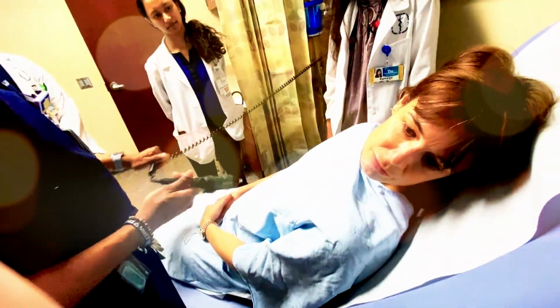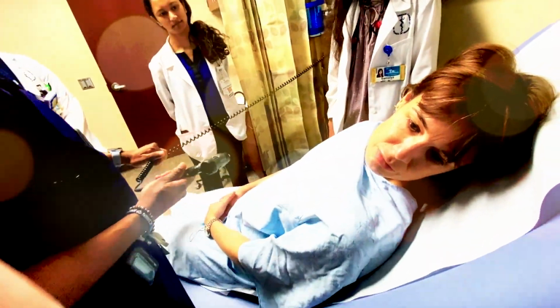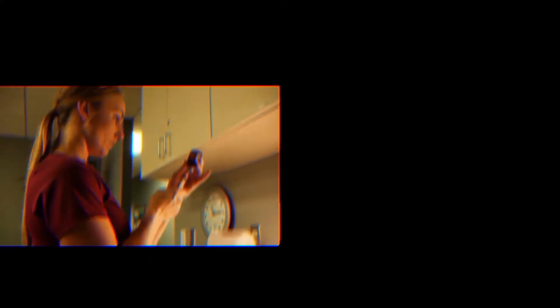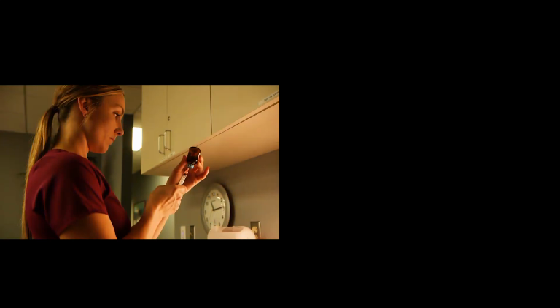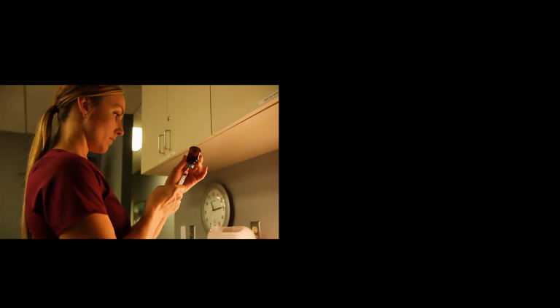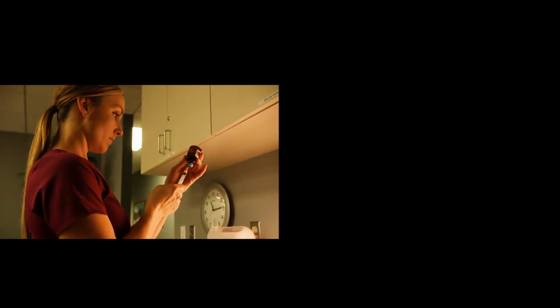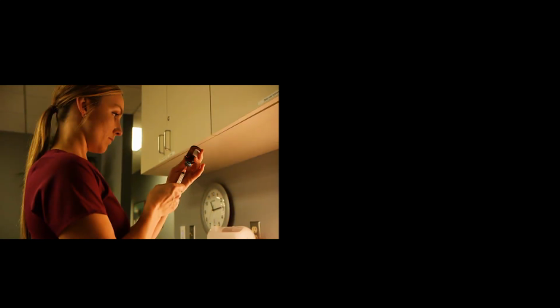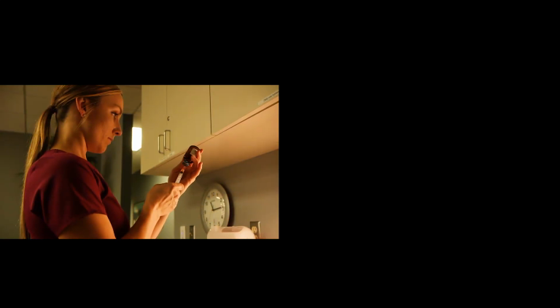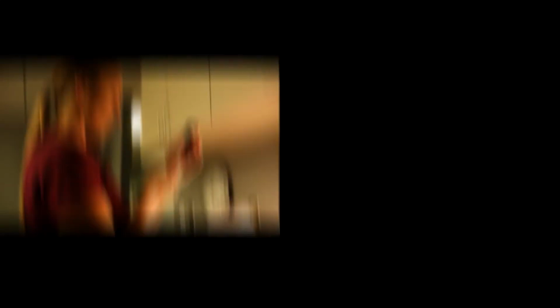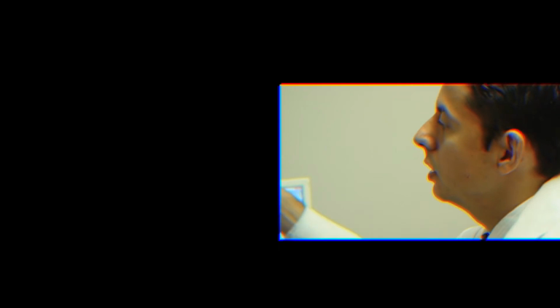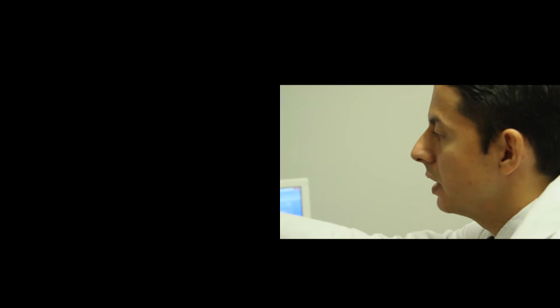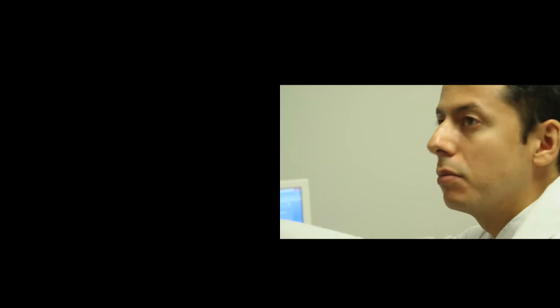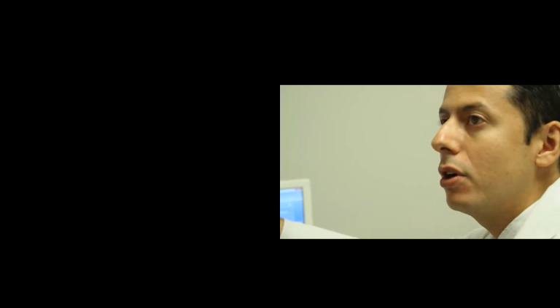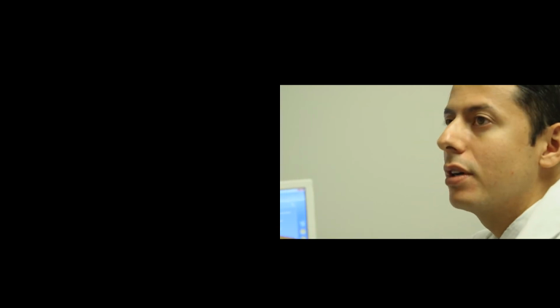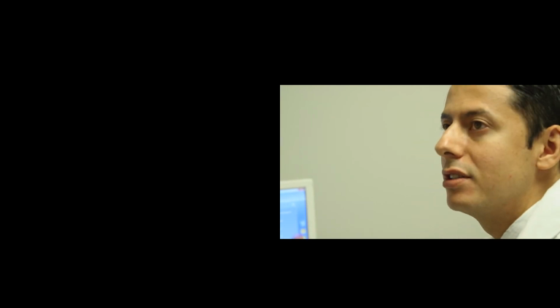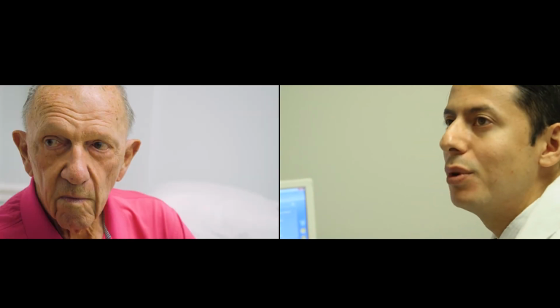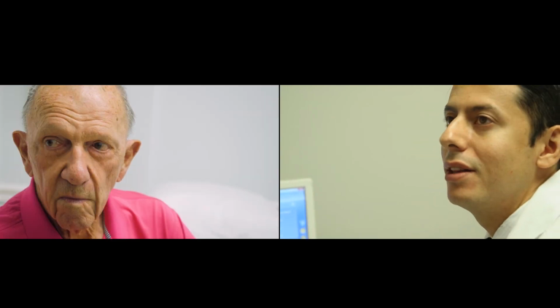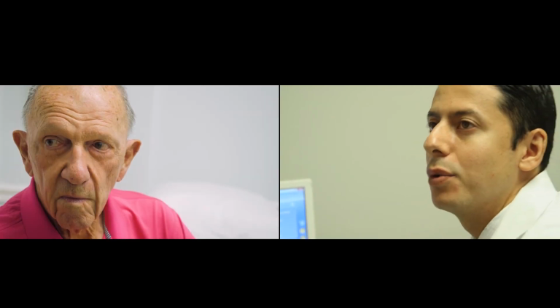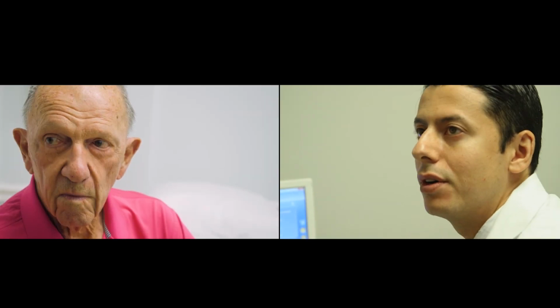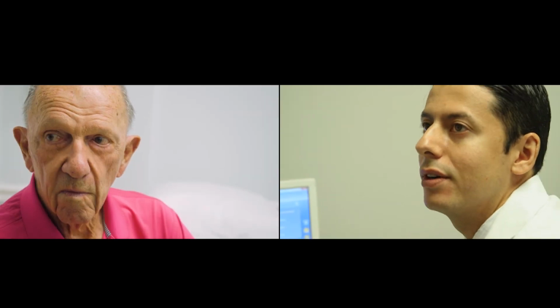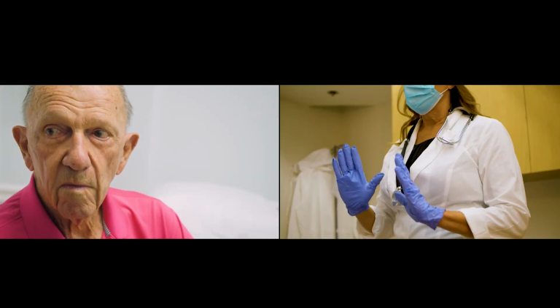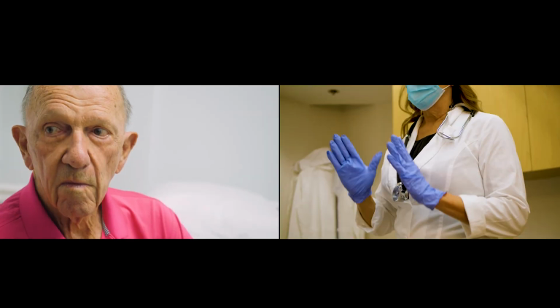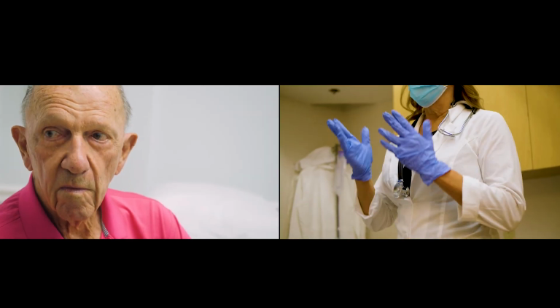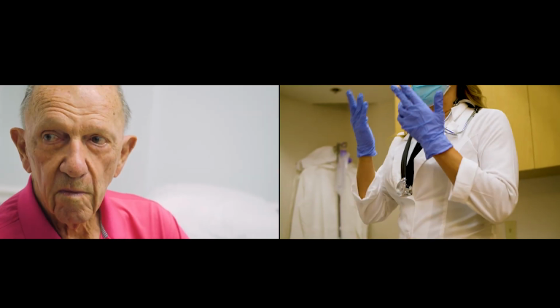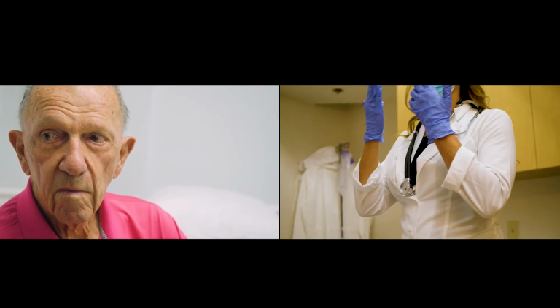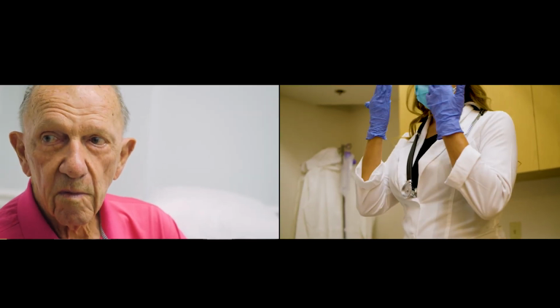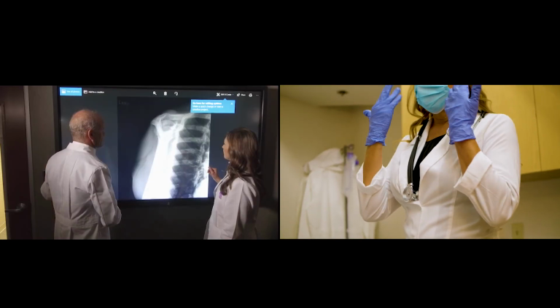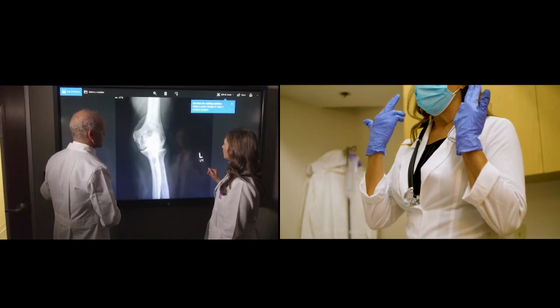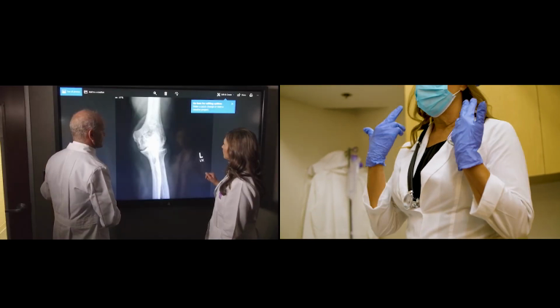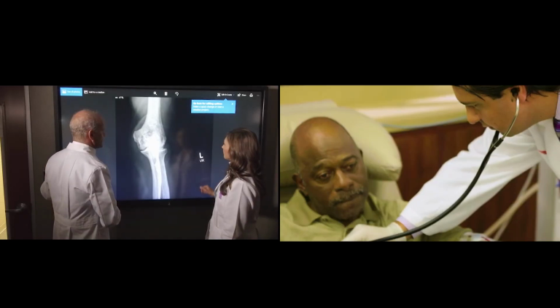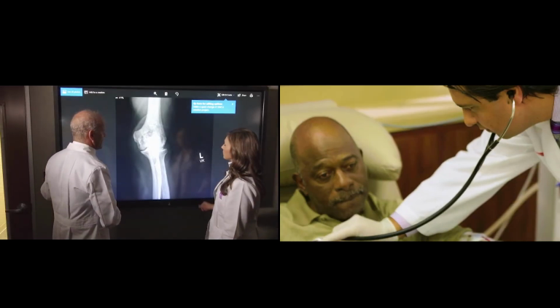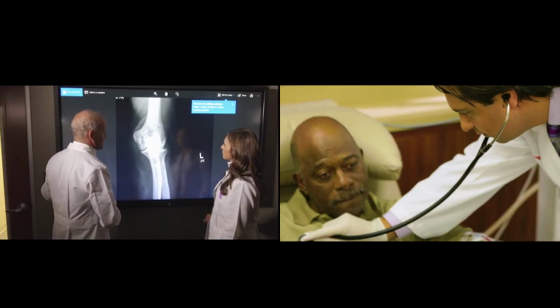Students also take part in inpatient hospital experiences, rounding throughout the day with their teaching physician.